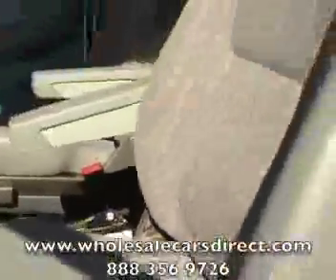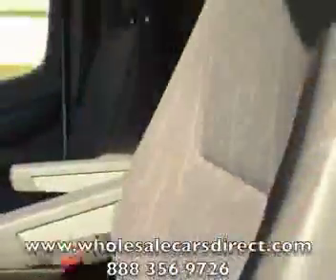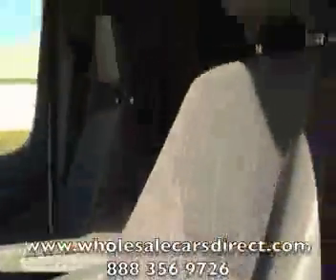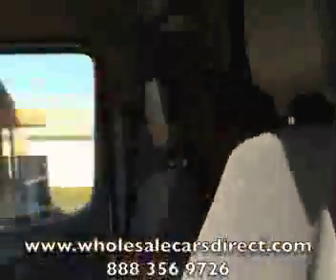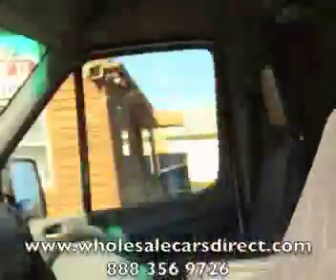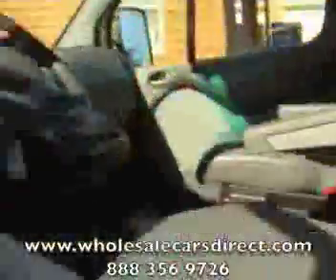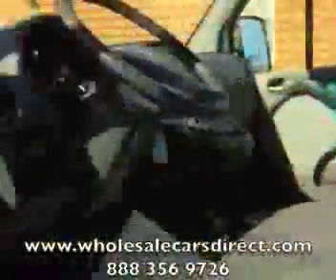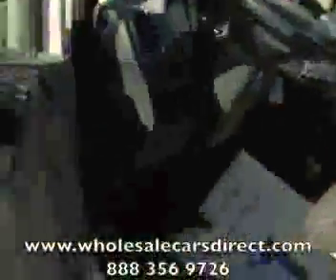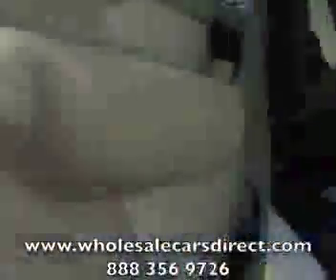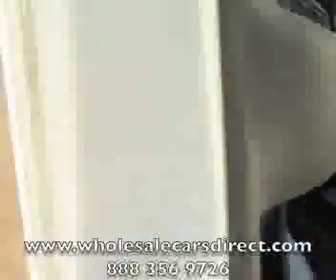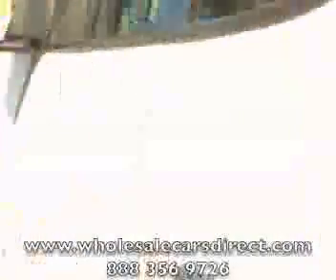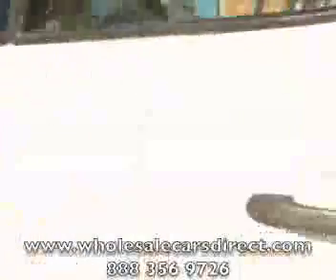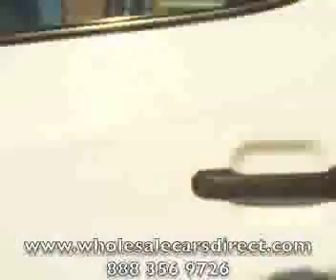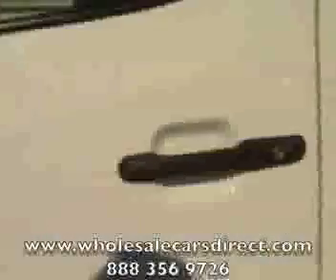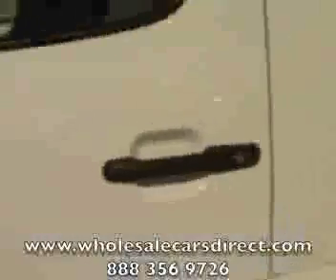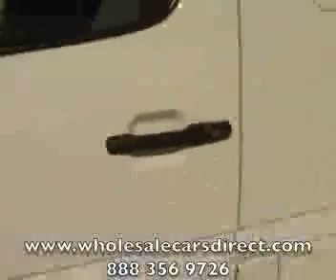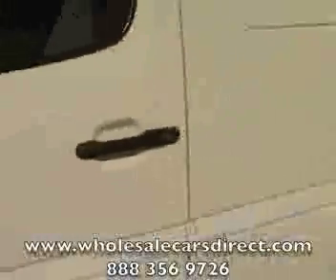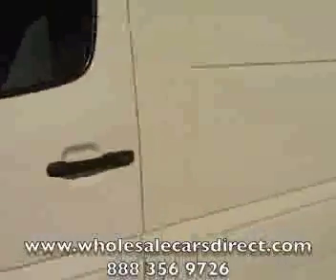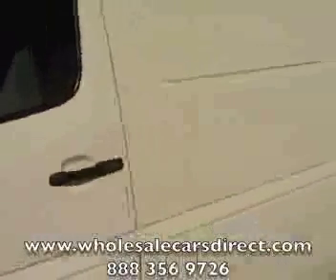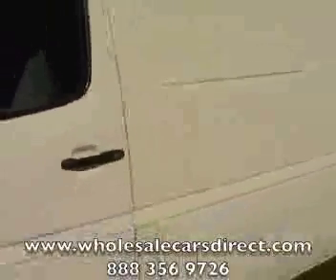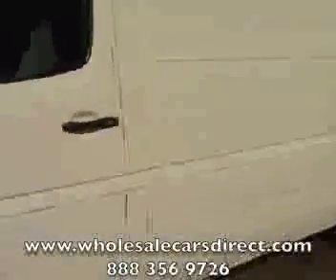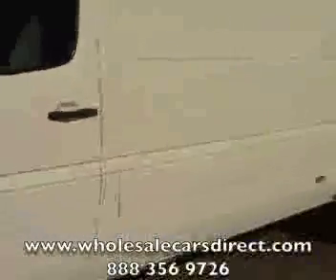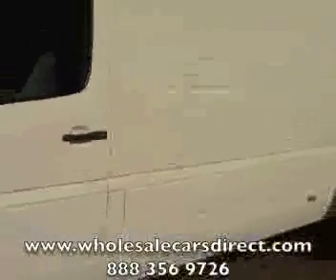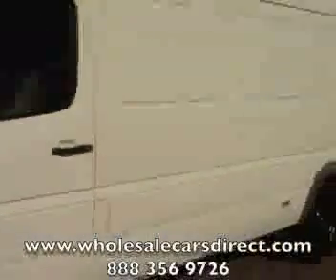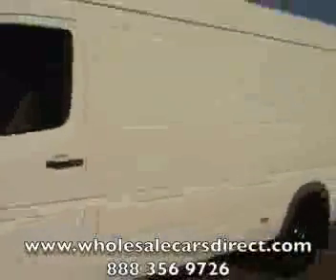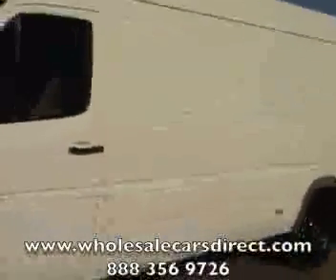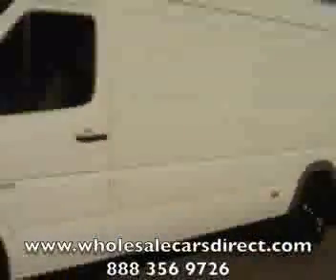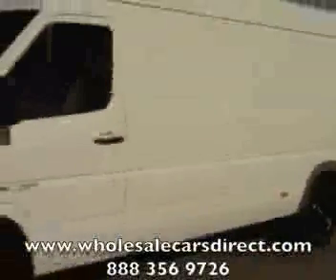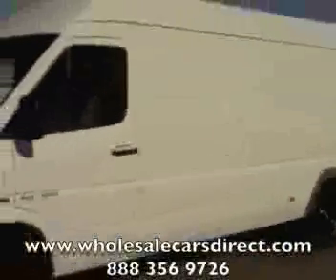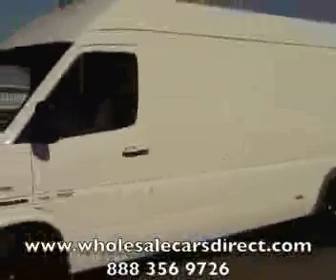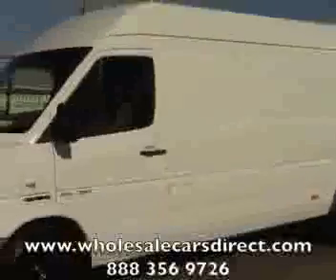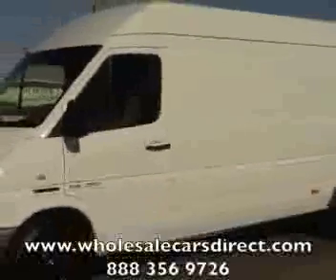You're looking at it here at Schamburg Auto Sales. Visit us at WholesaleCarsDirect.com or call 336-992-1186.